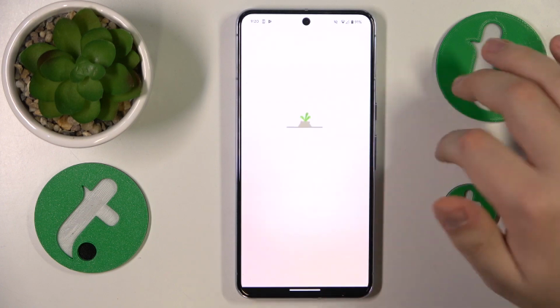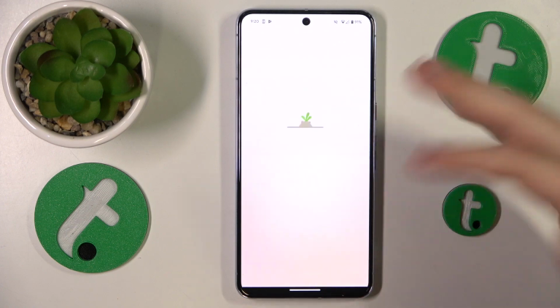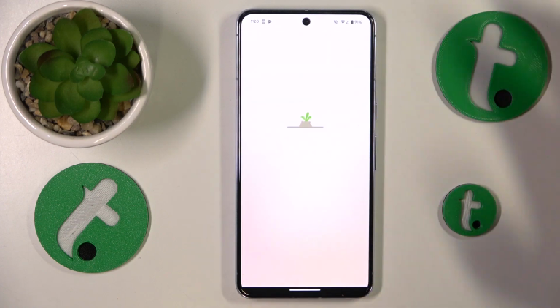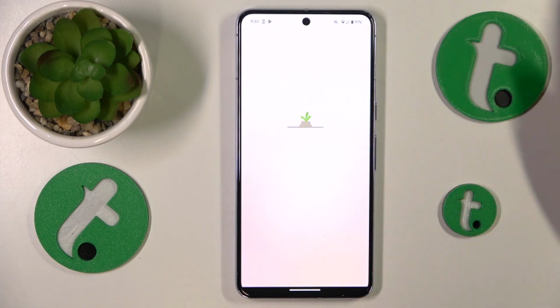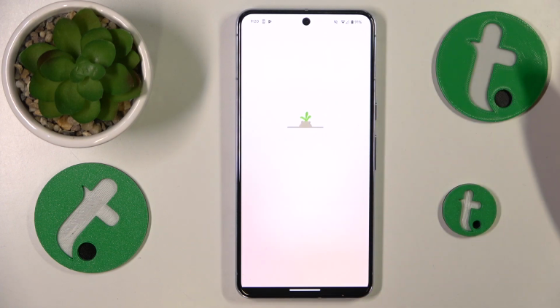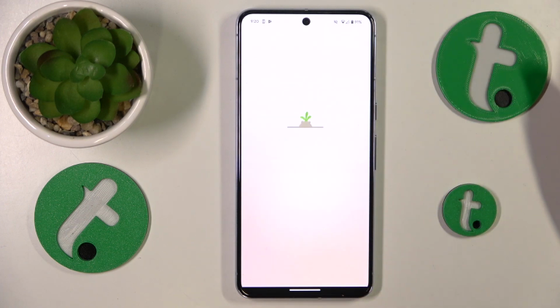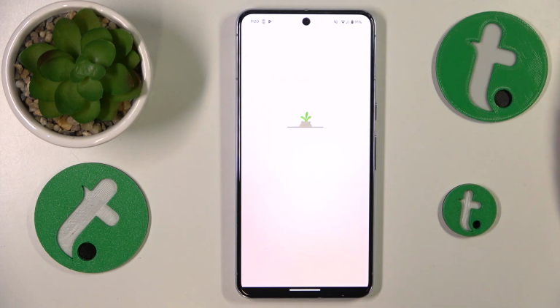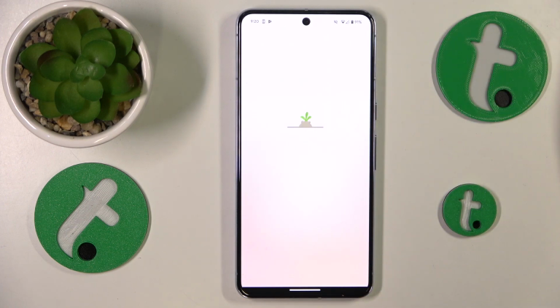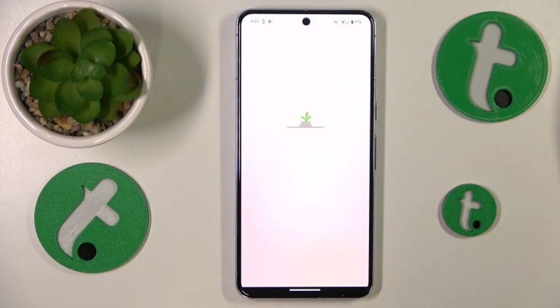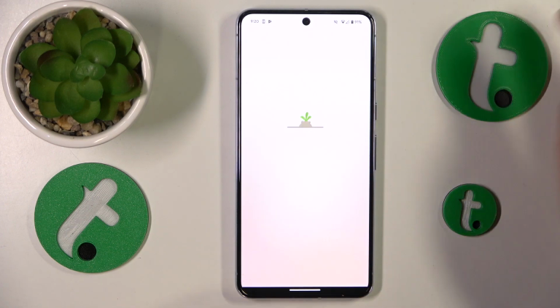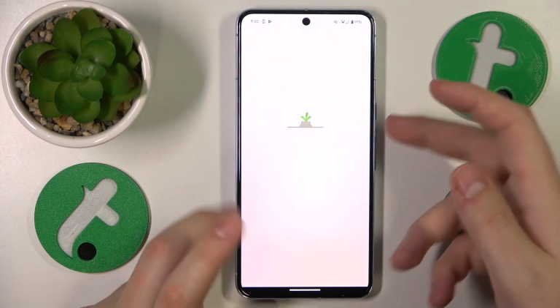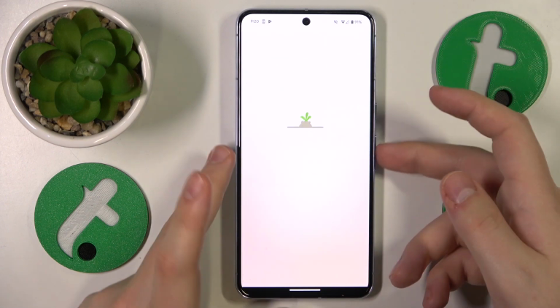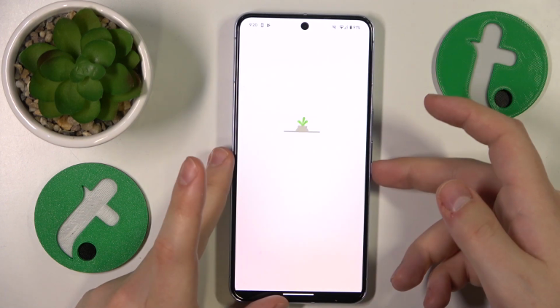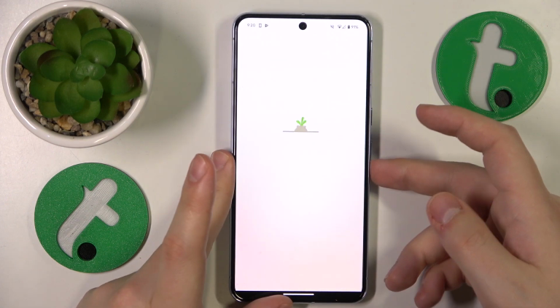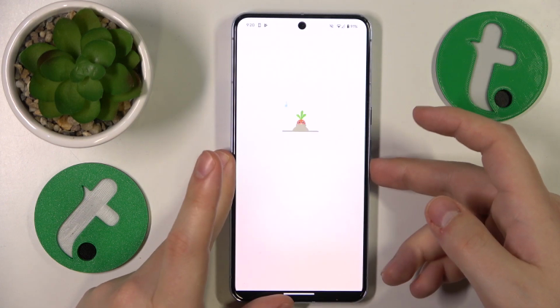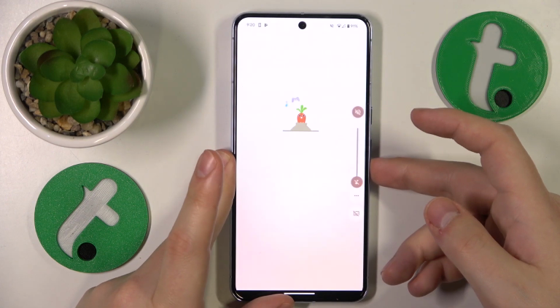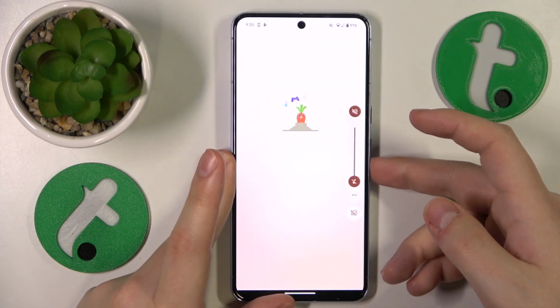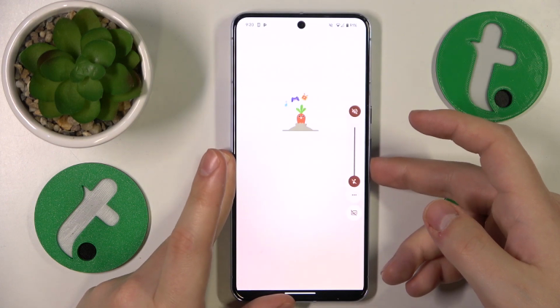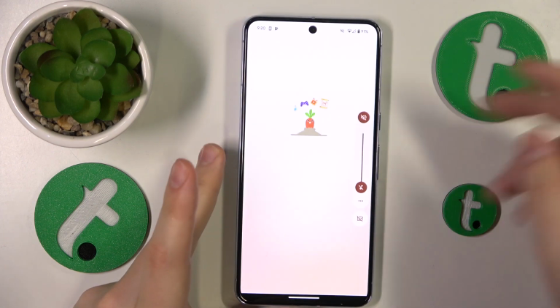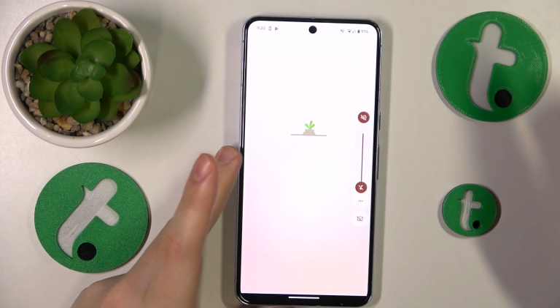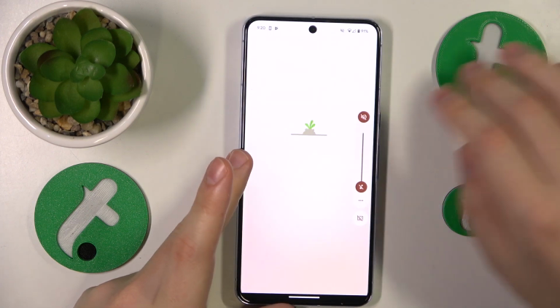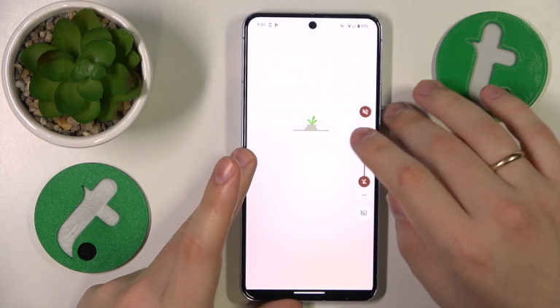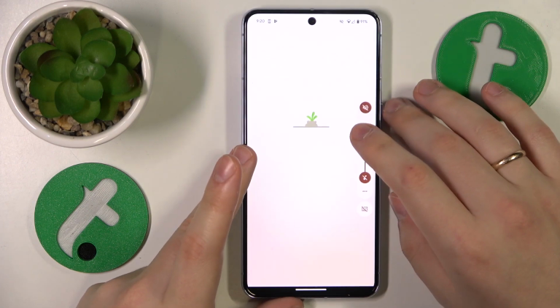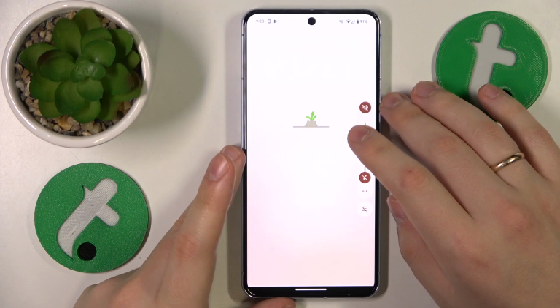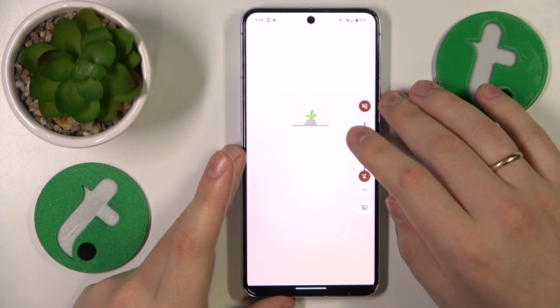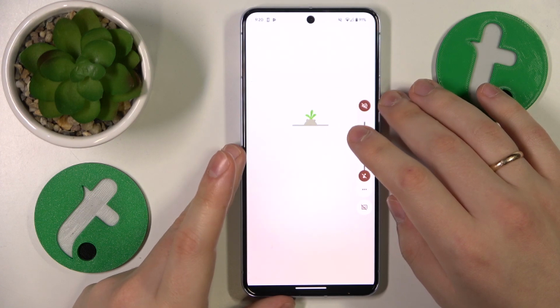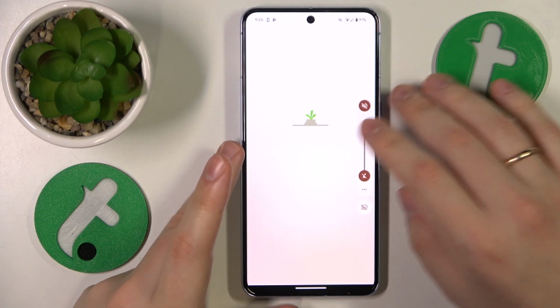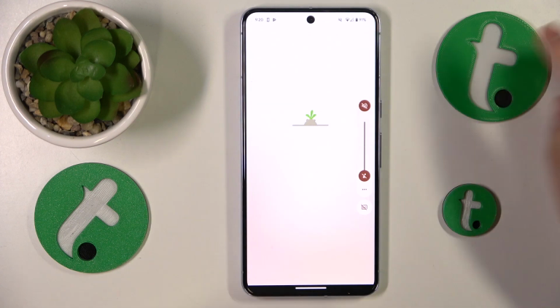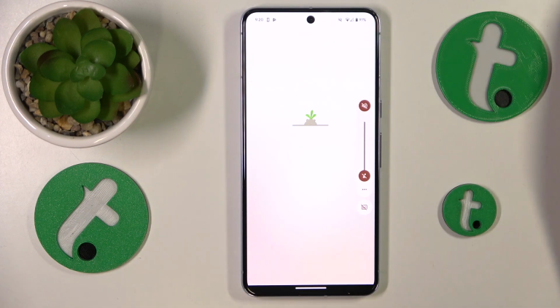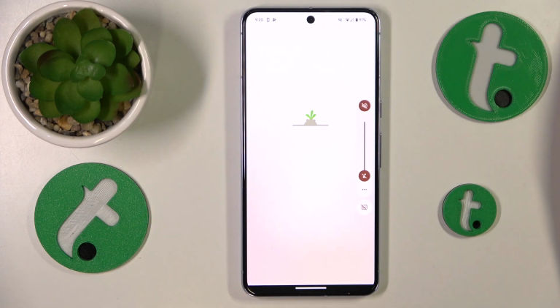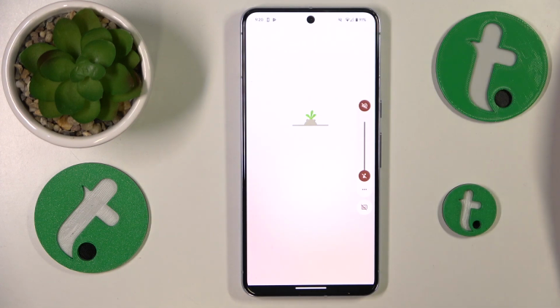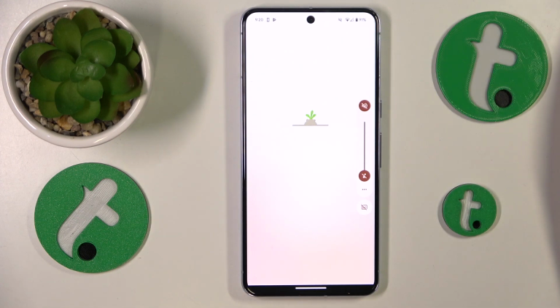Here tap at the agree and continue button. Then skip the screen that should follow through next.